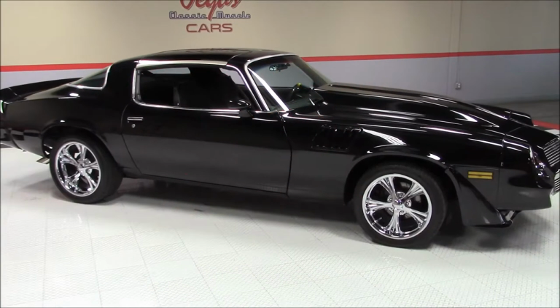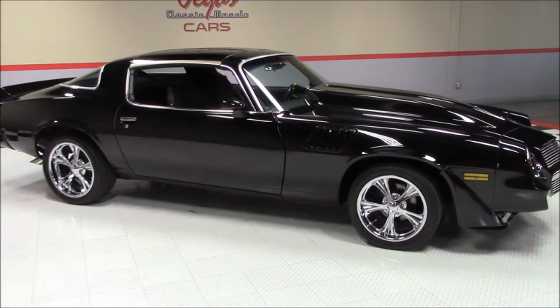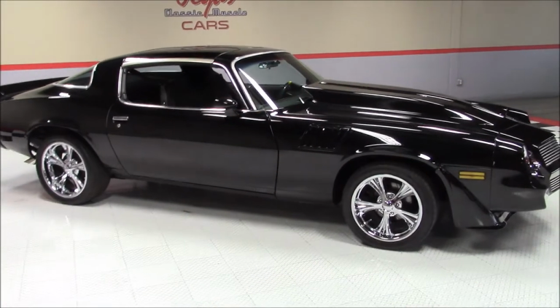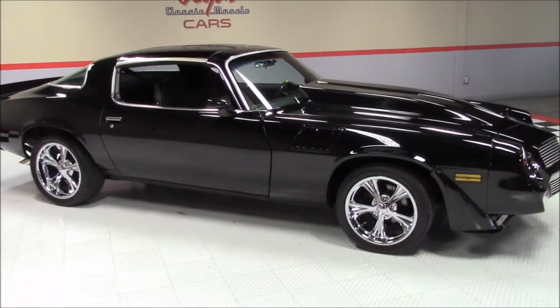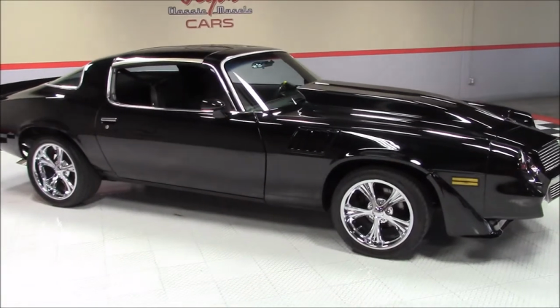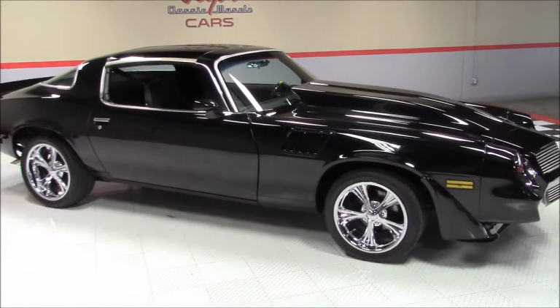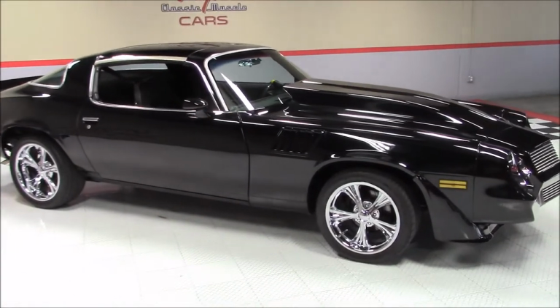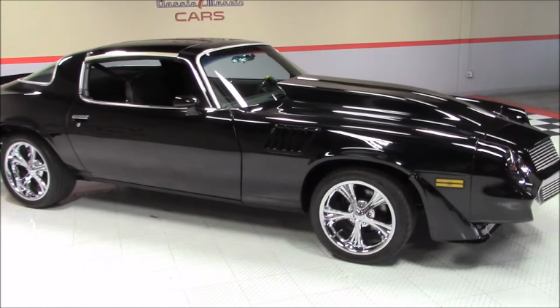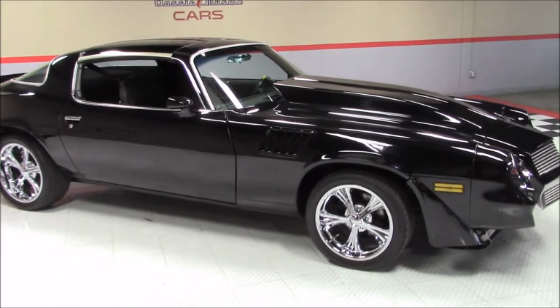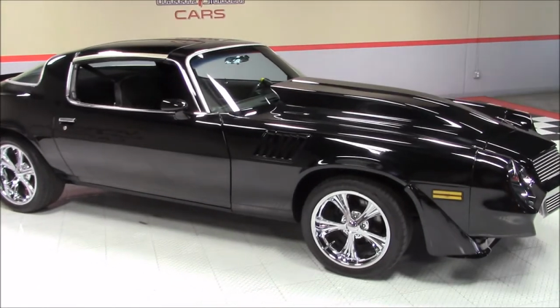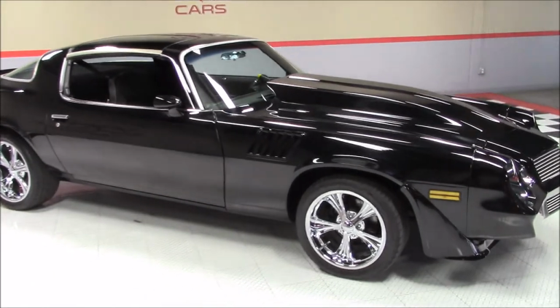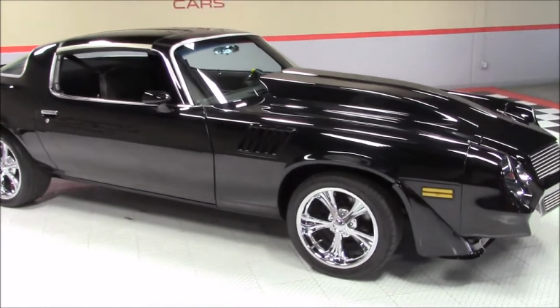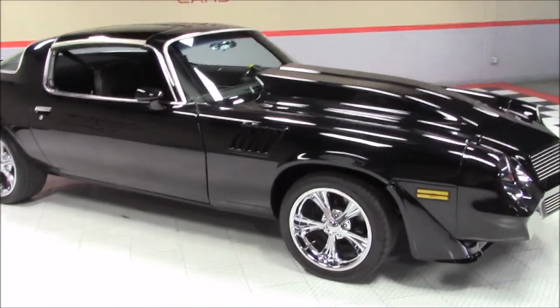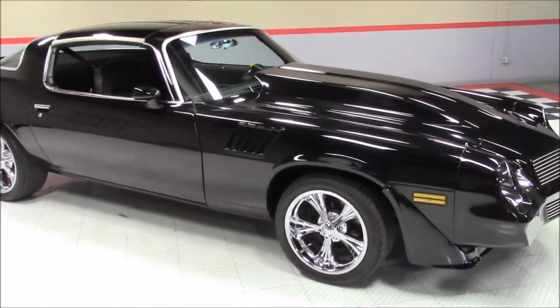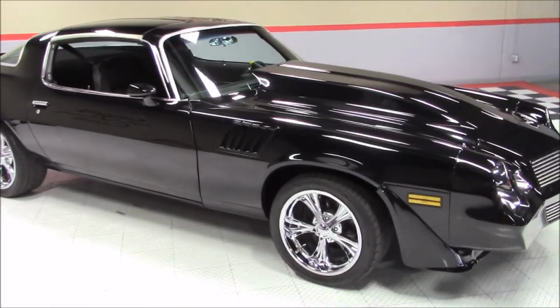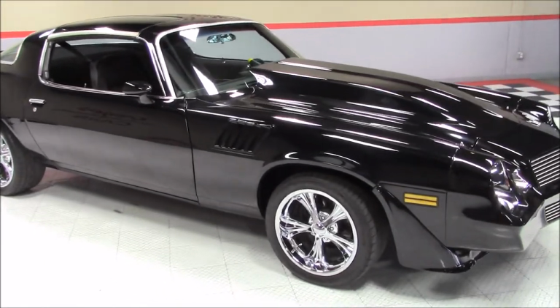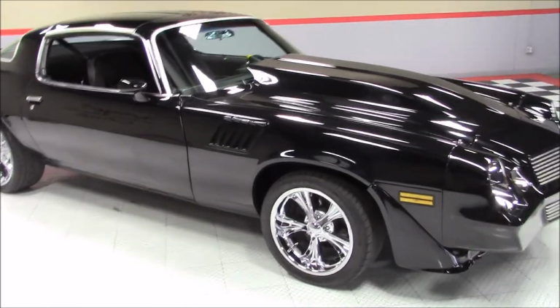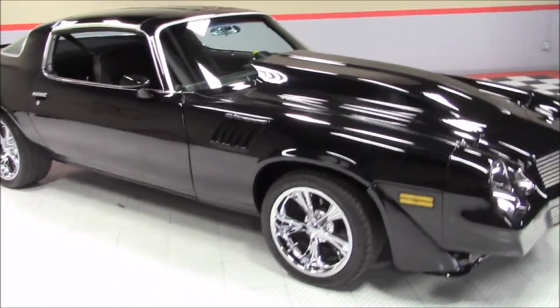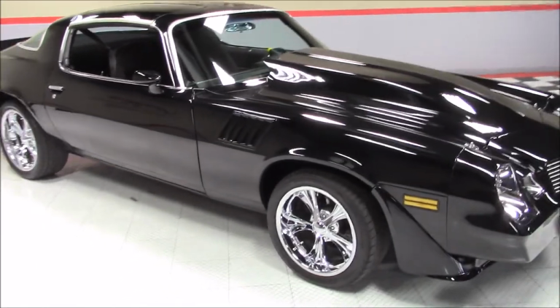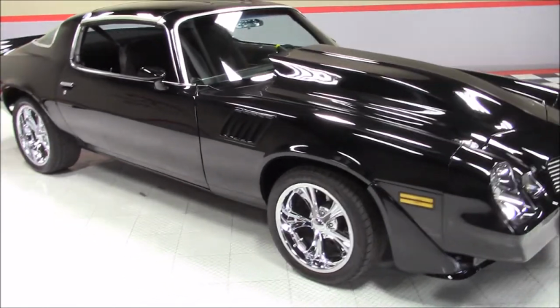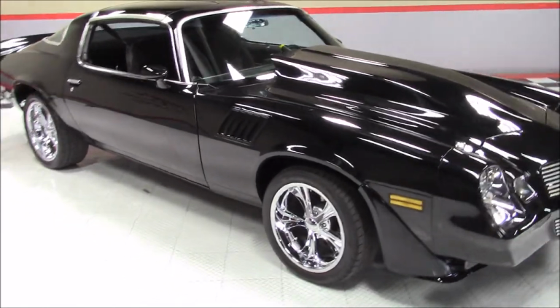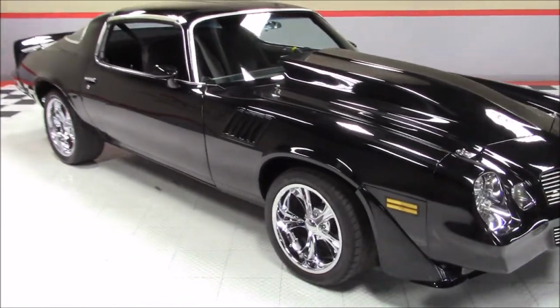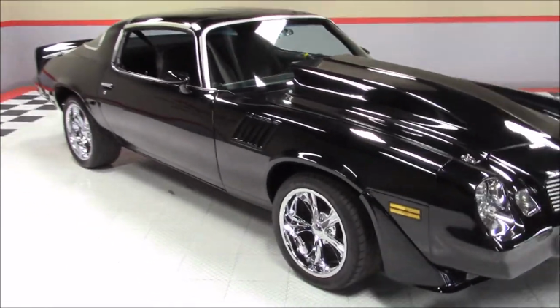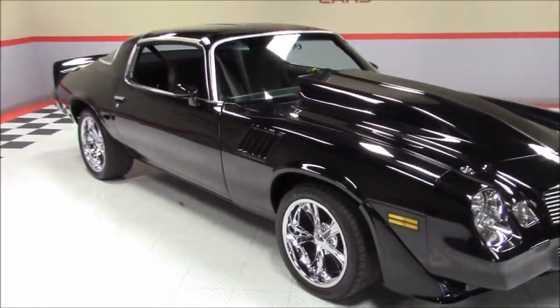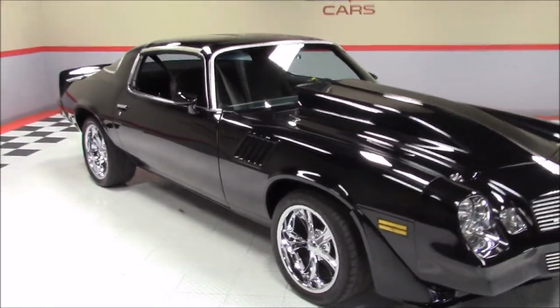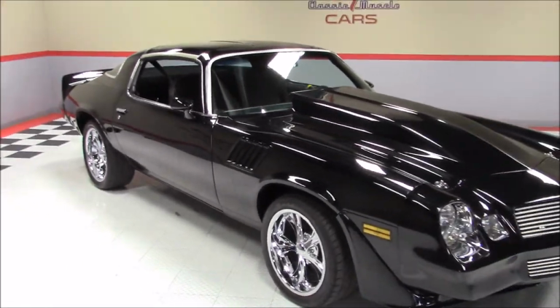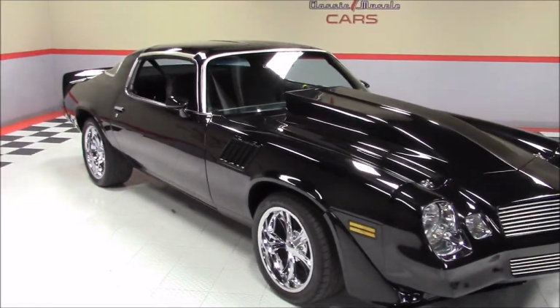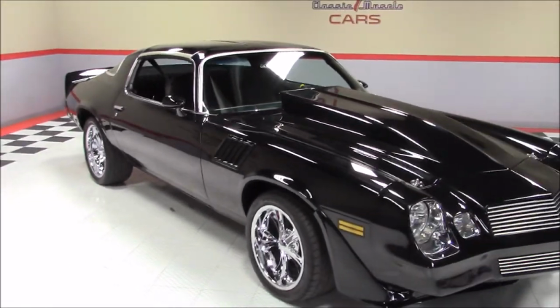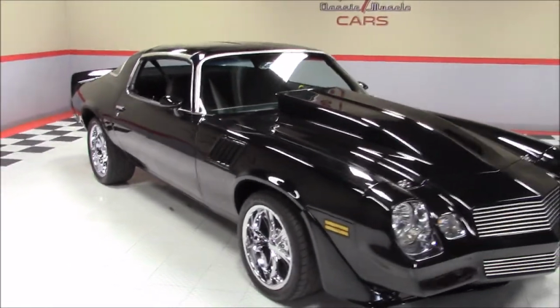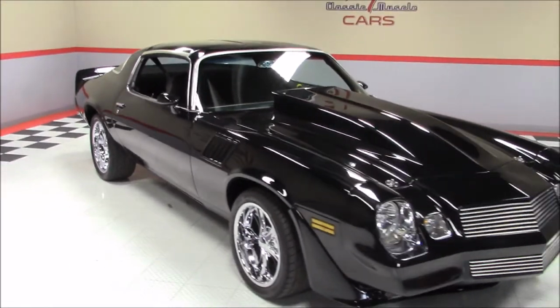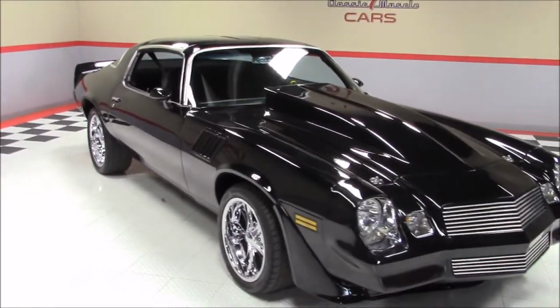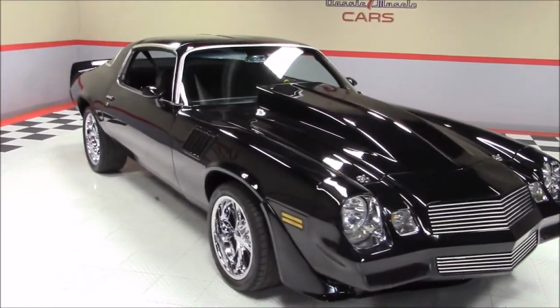Welcome back to Vegas Classic Muscle Cars Video Showcase. This is a 1979 Chevrolet Camaro Z28.